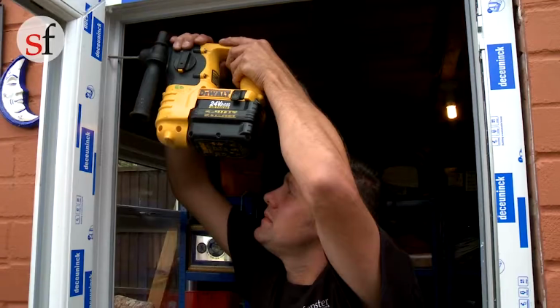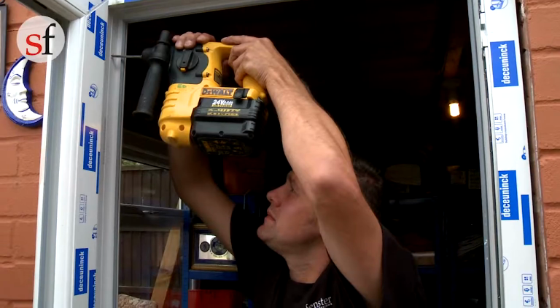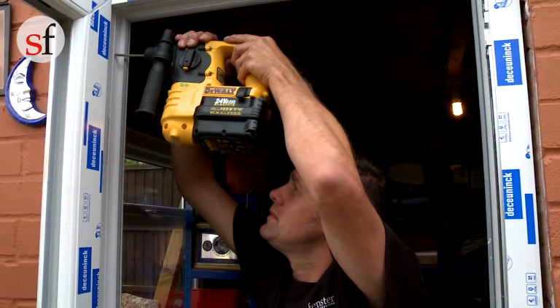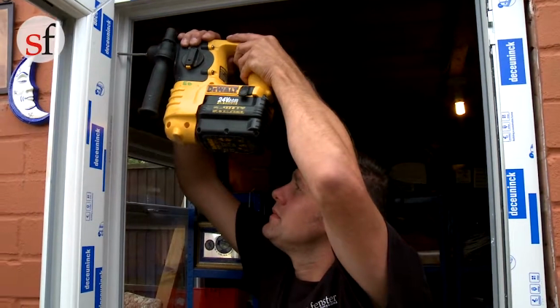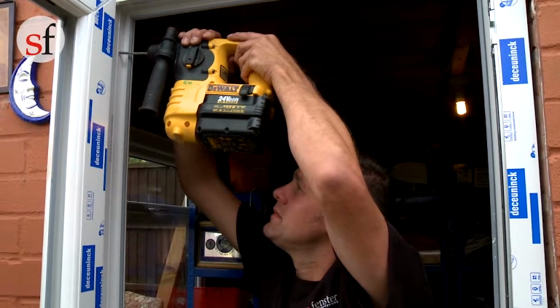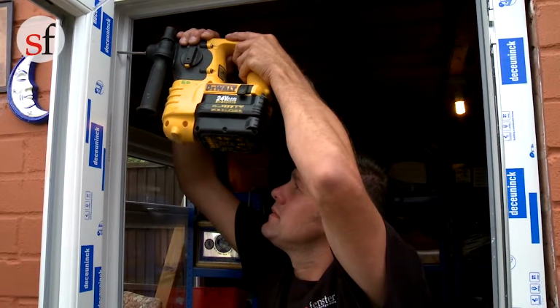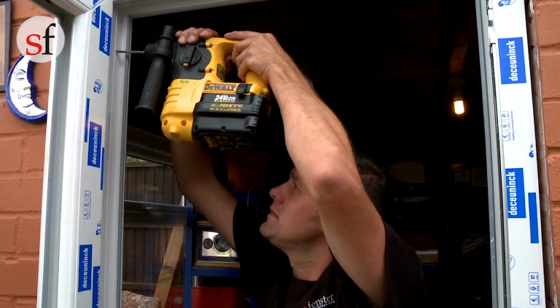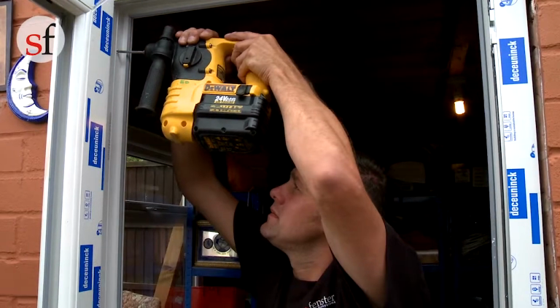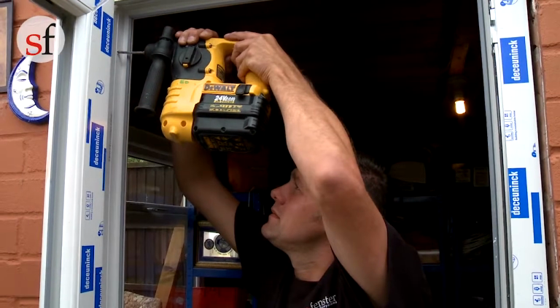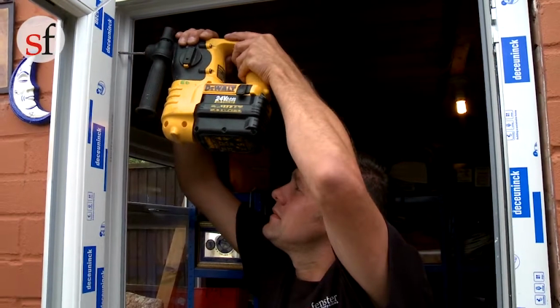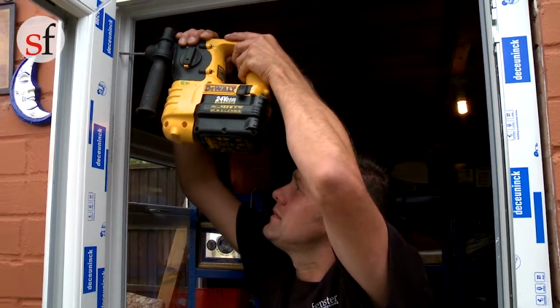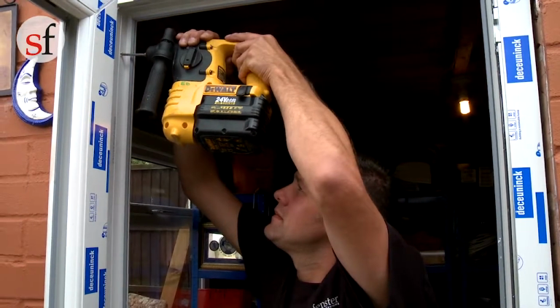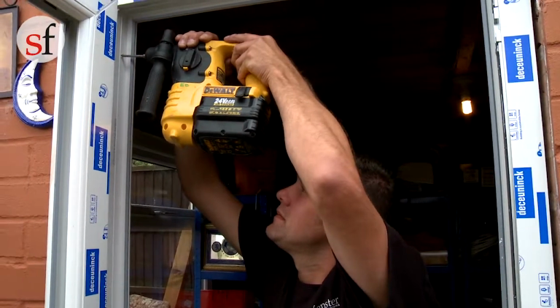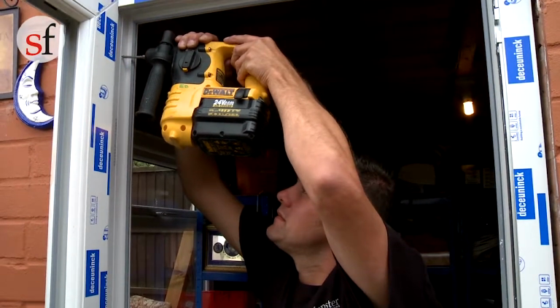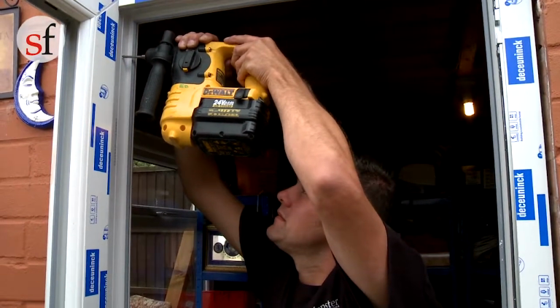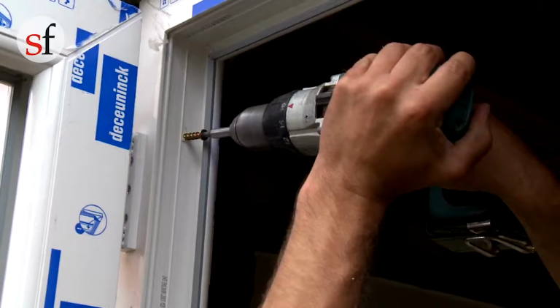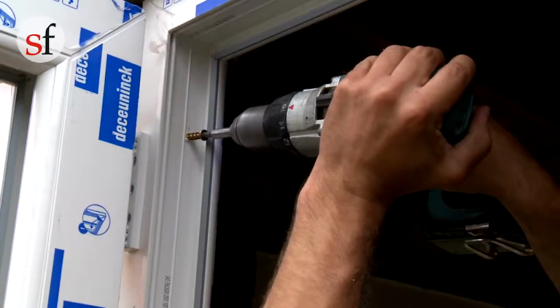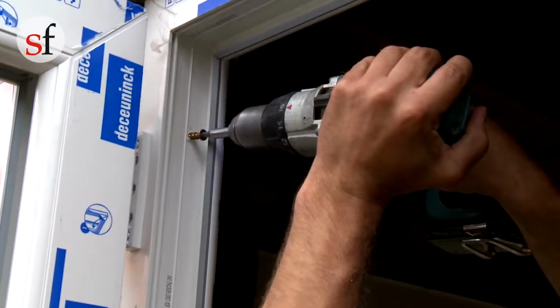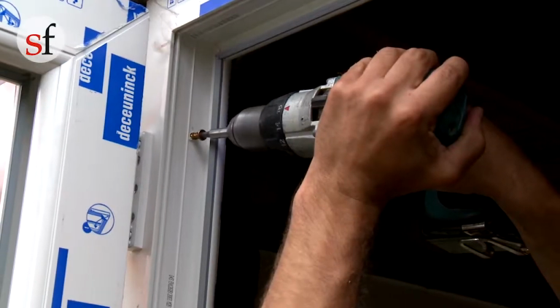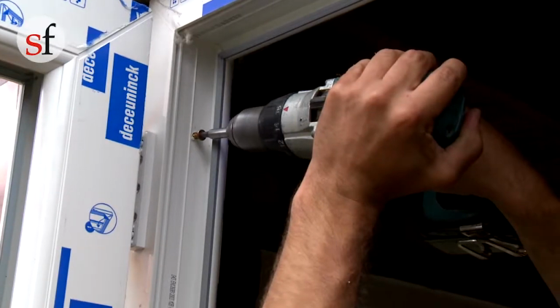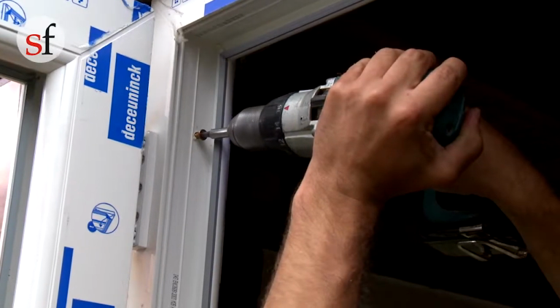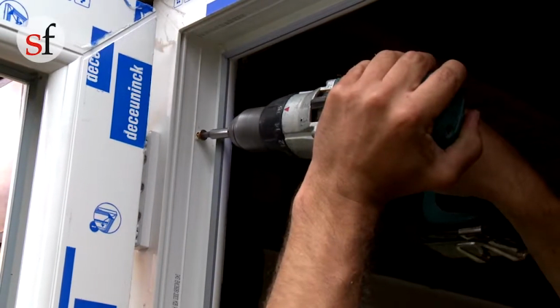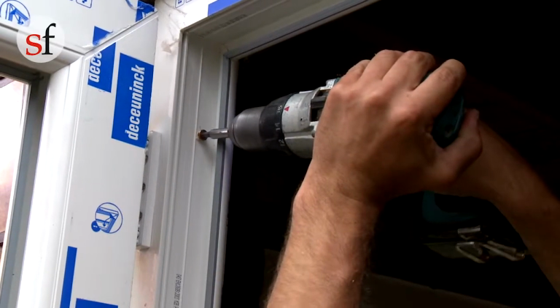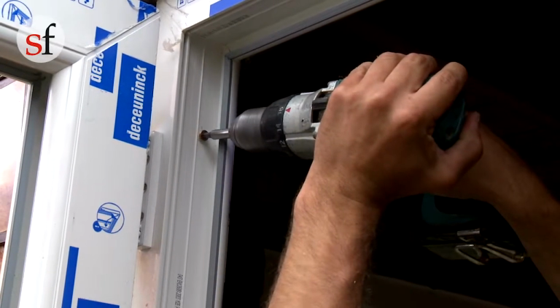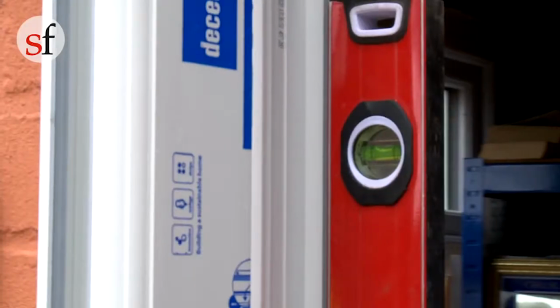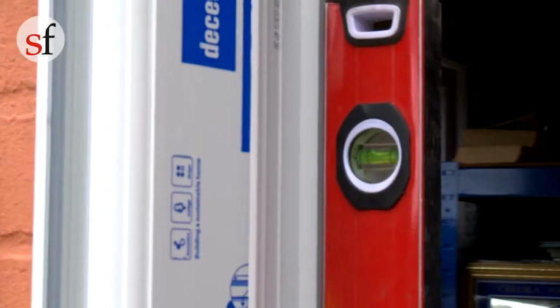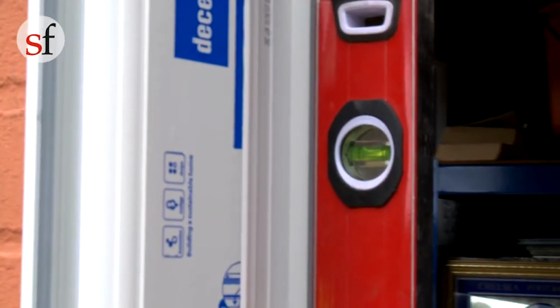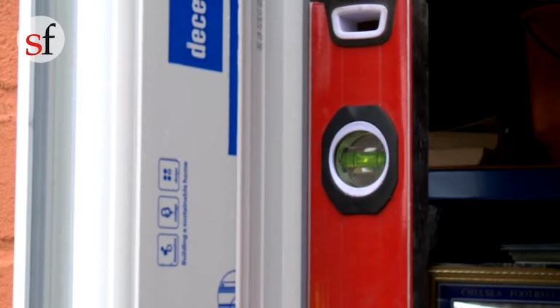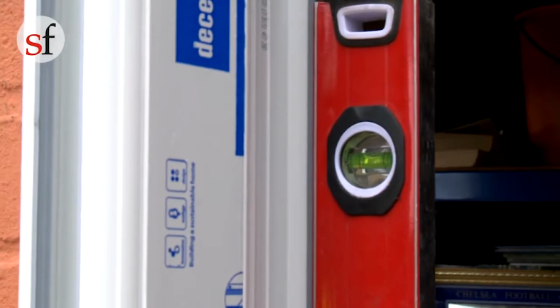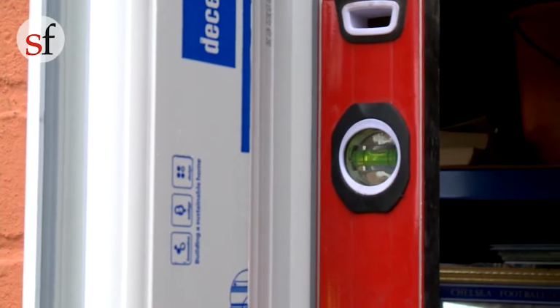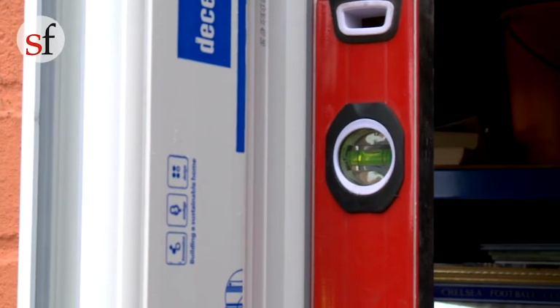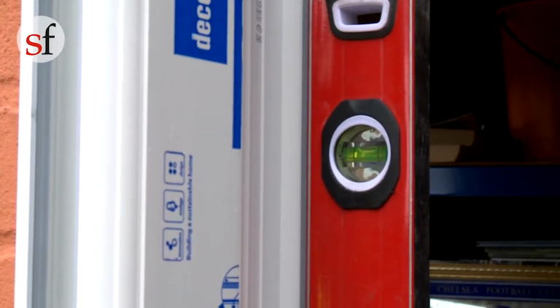Drill a hole at the top of the frame above the hinge and again secure in place. Again check the frame is level.